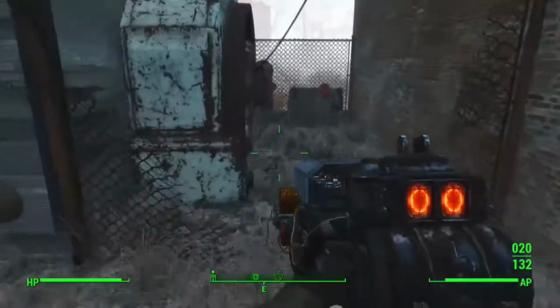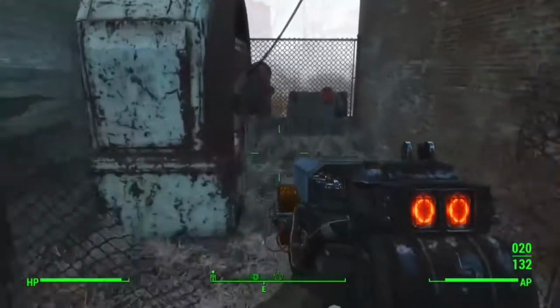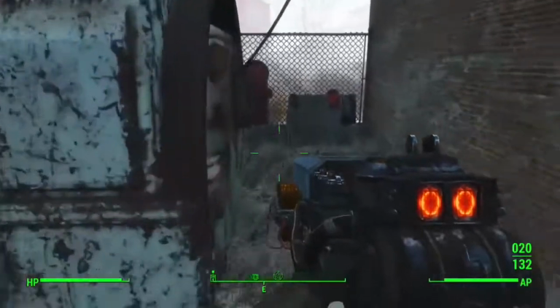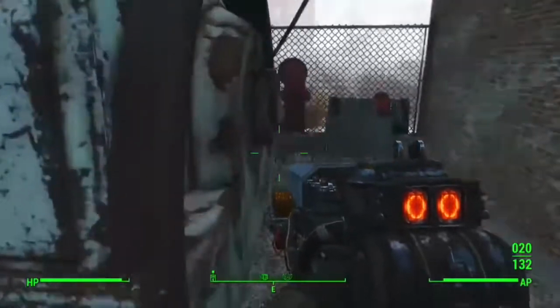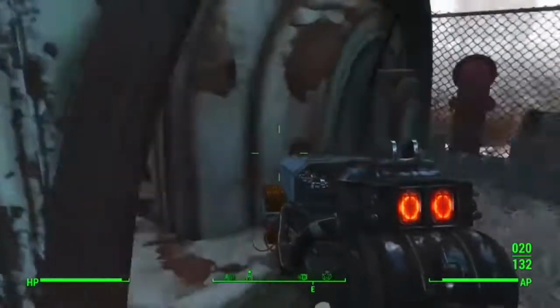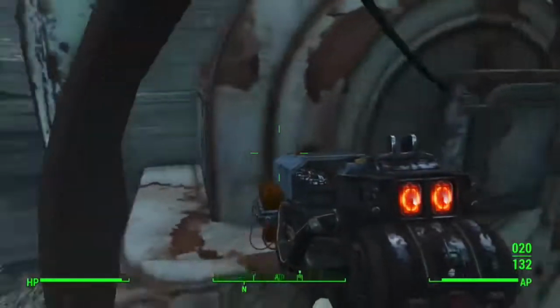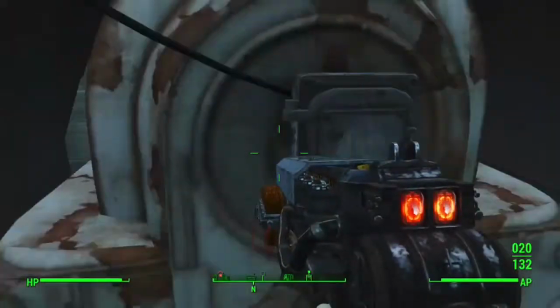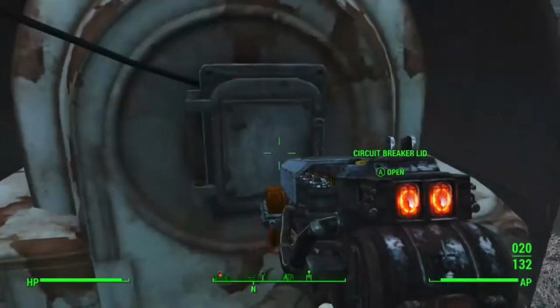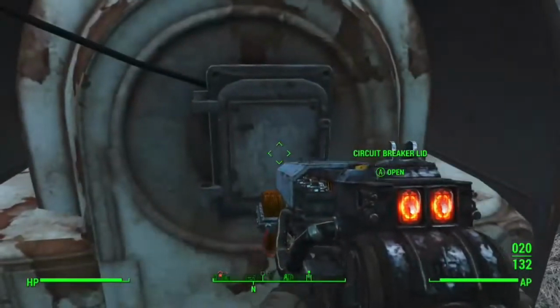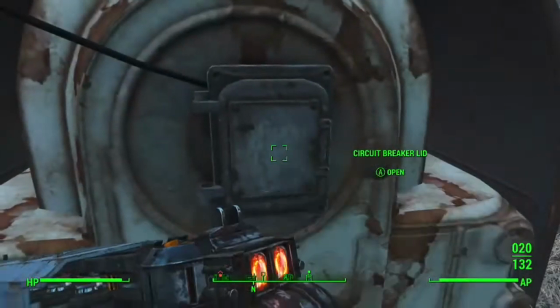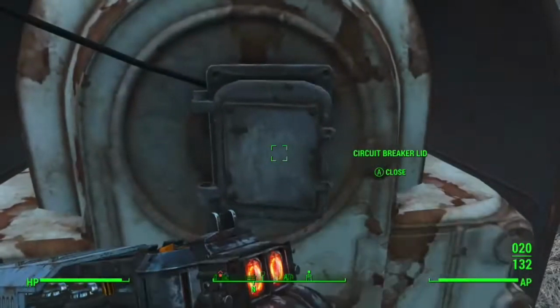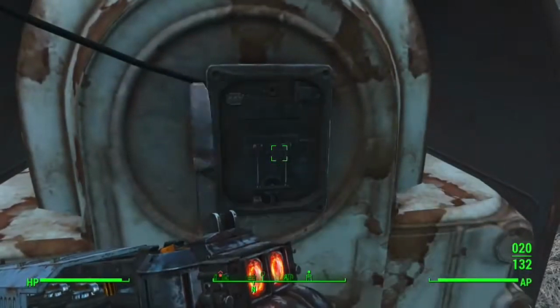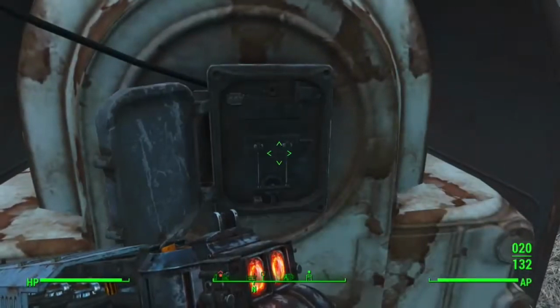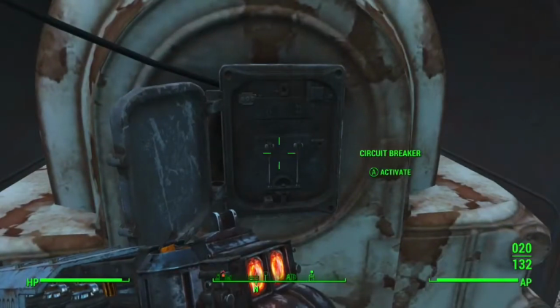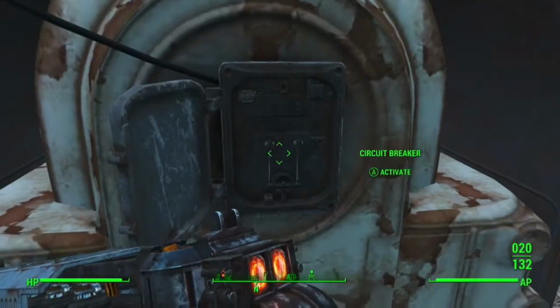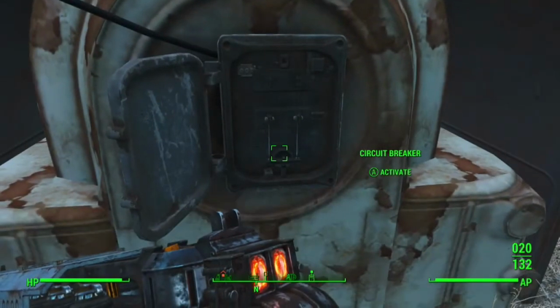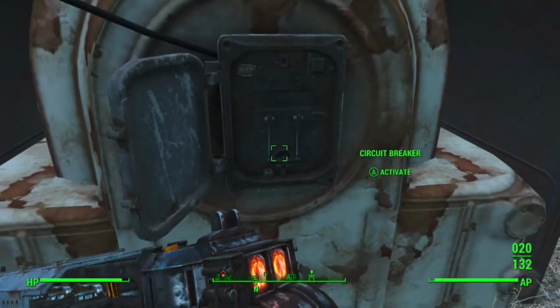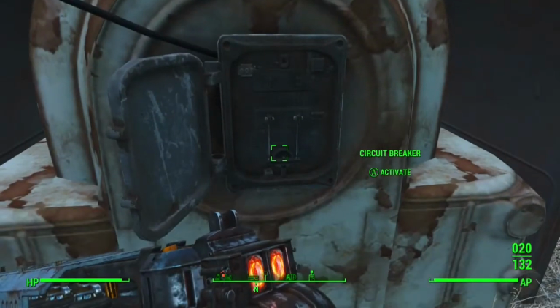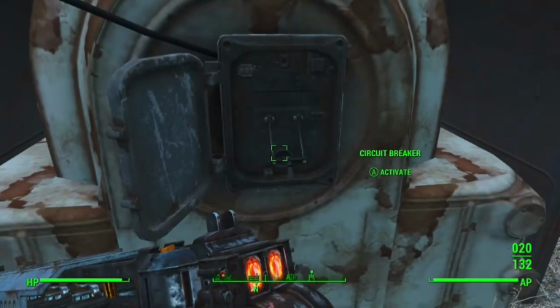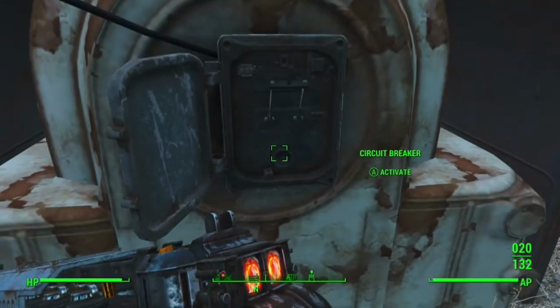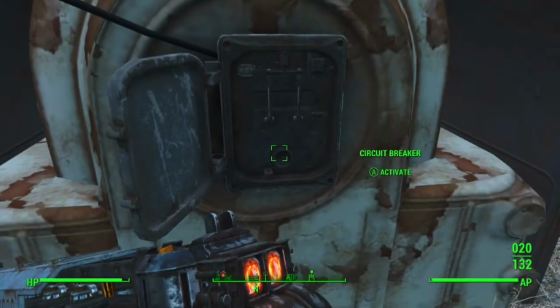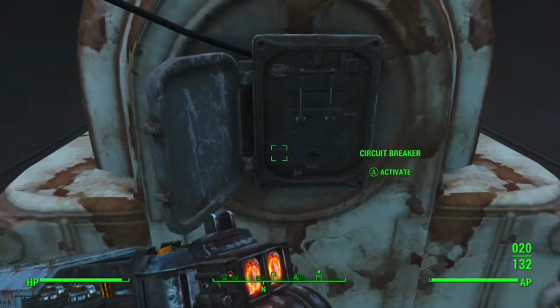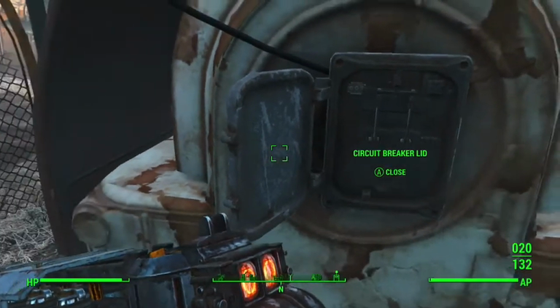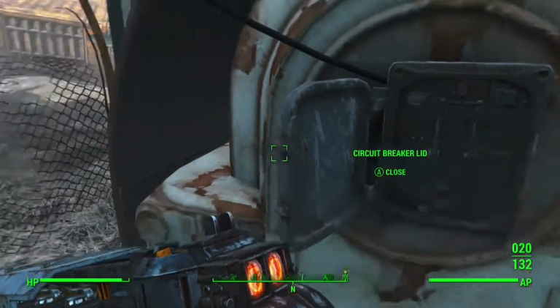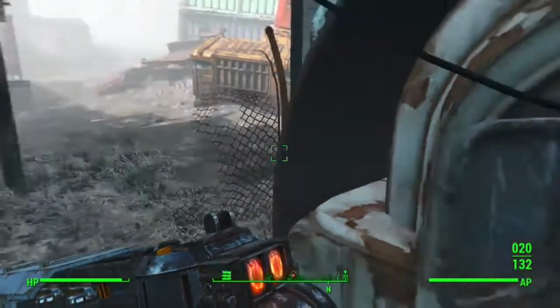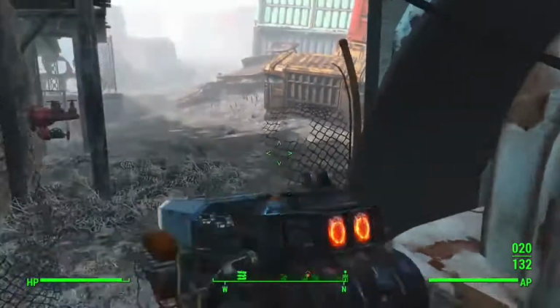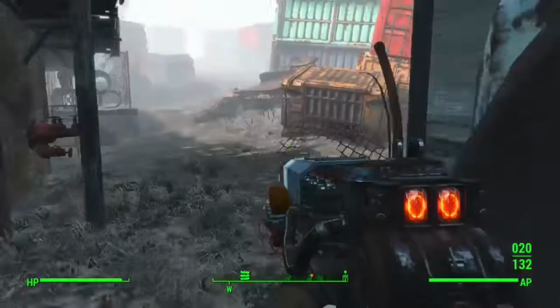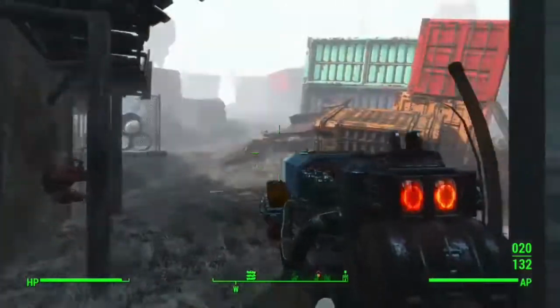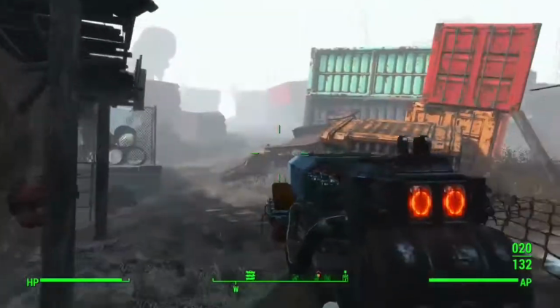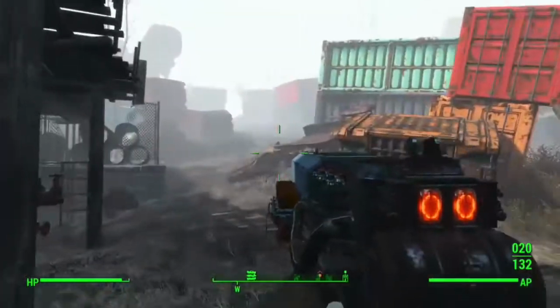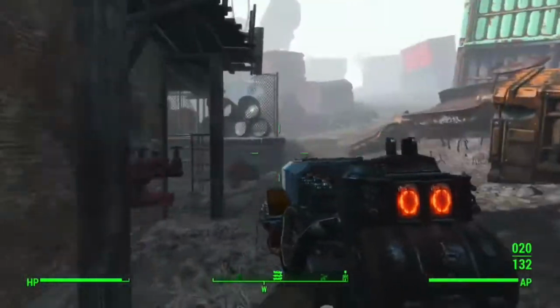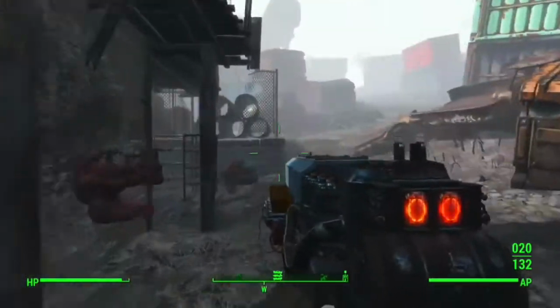You come over to this circuit breaker and you flip the switch, and it'll open up this shelter door that's in one of these cargo bins.